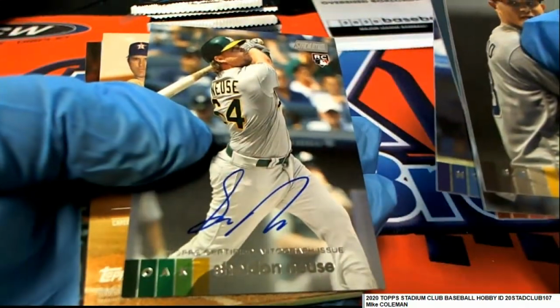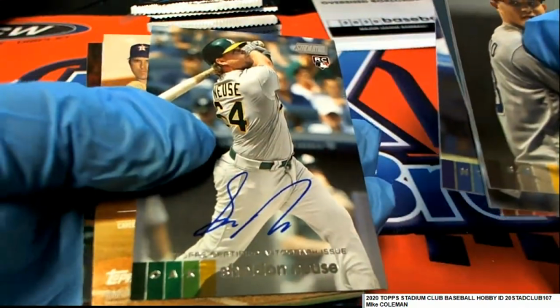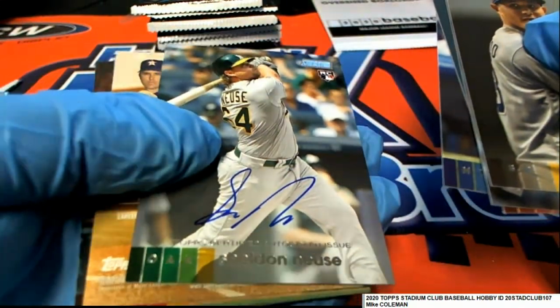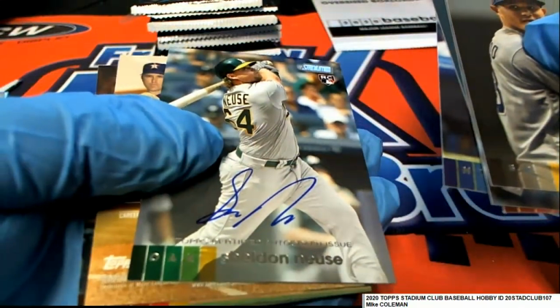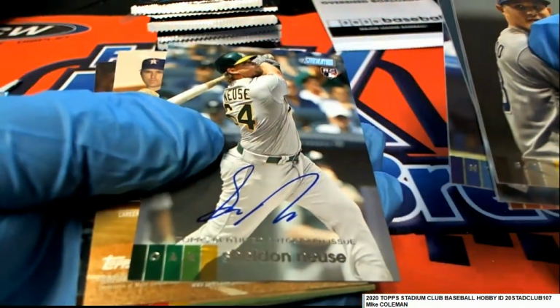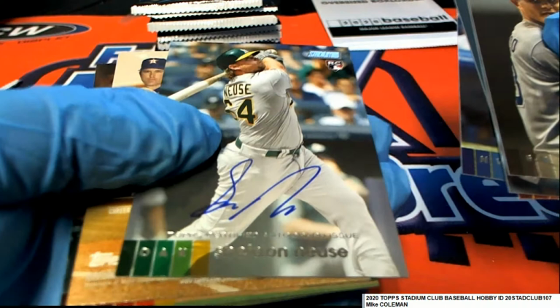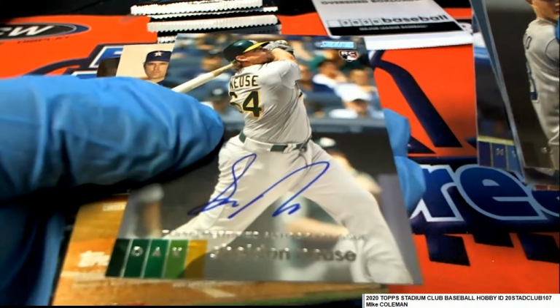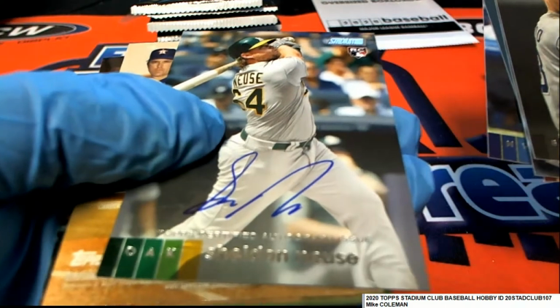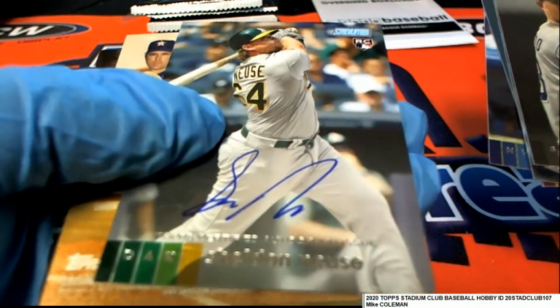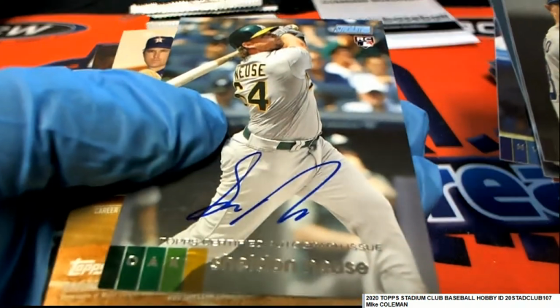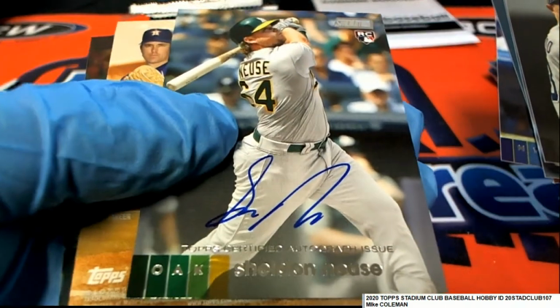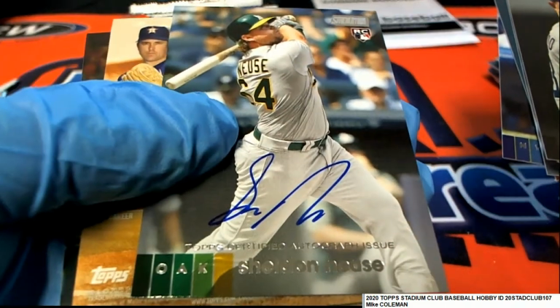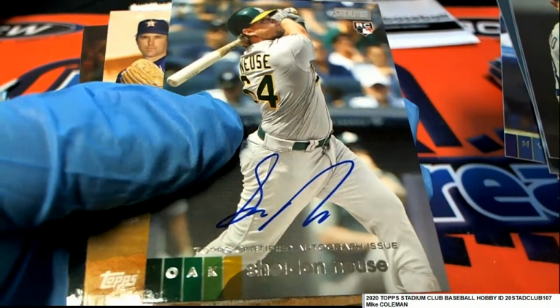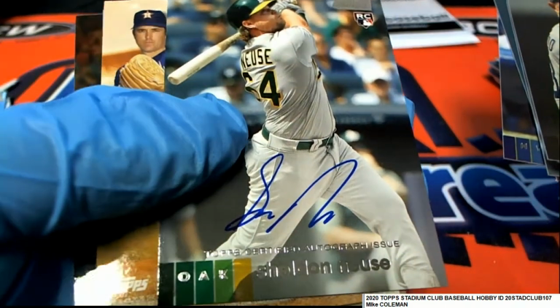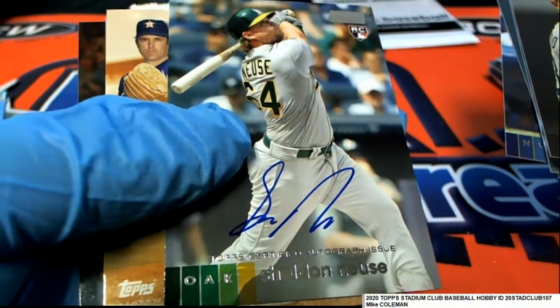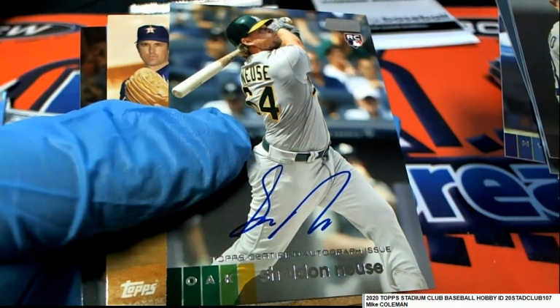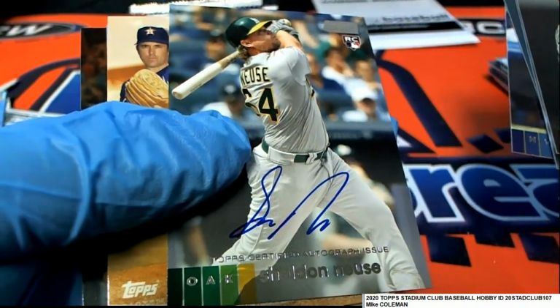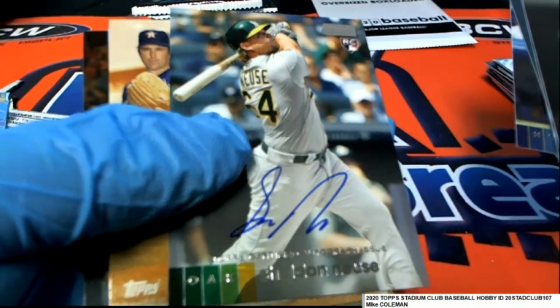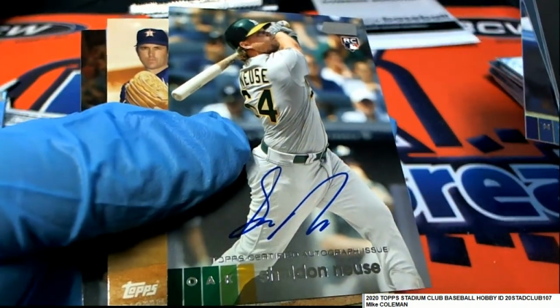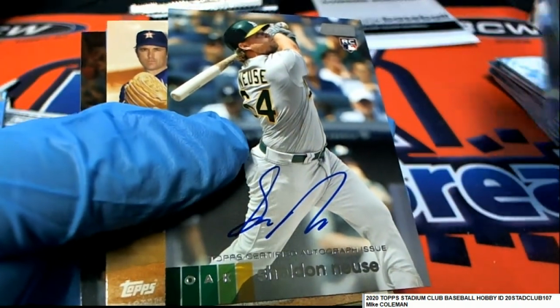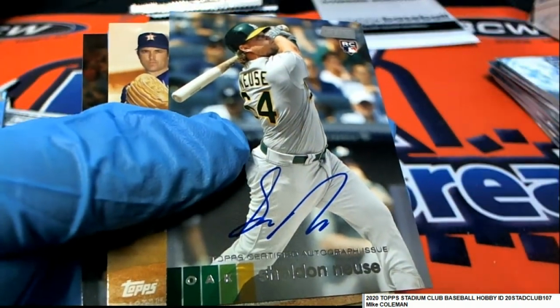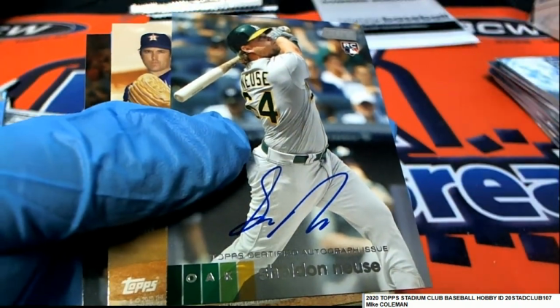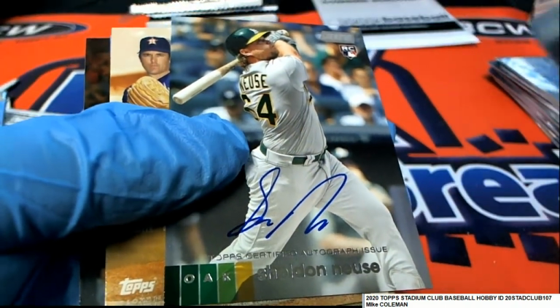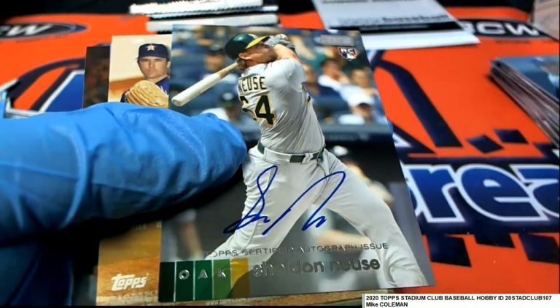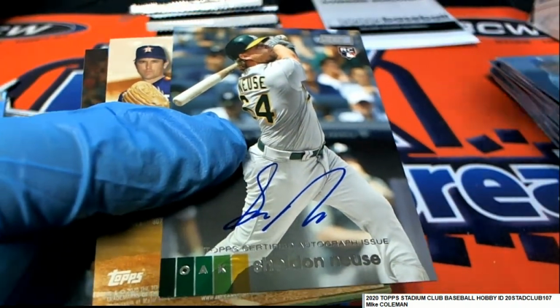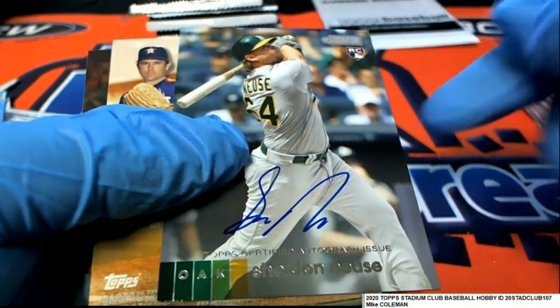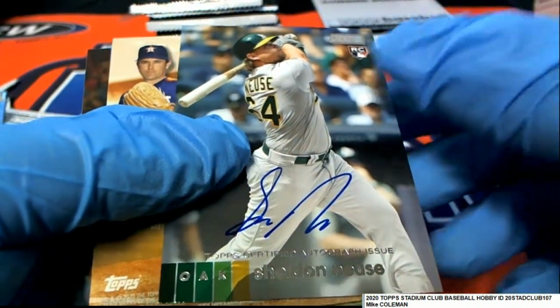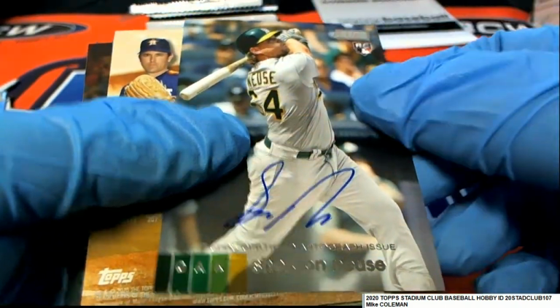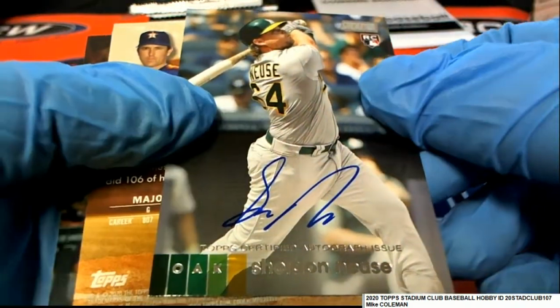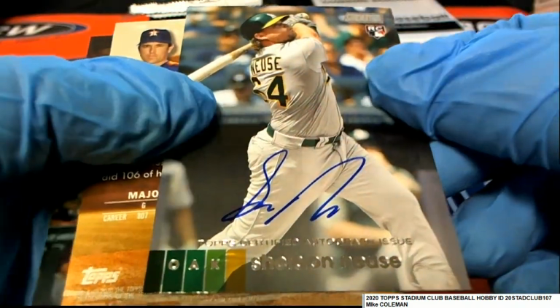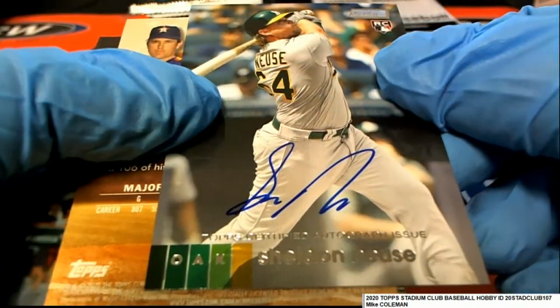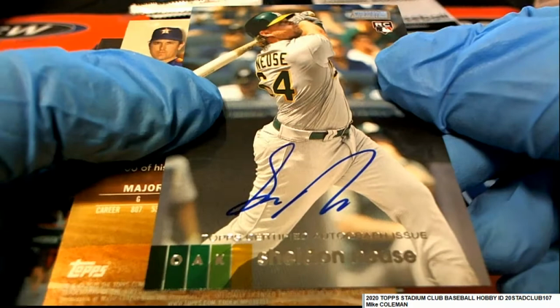Oh, there's an auto — Oklin, A's rookie, on-card auto.